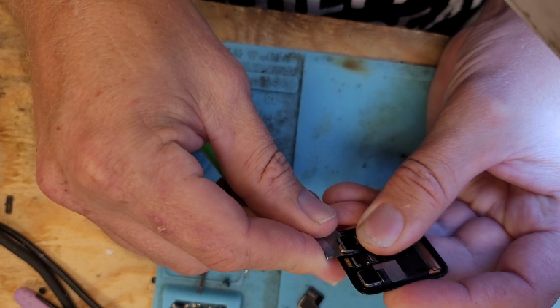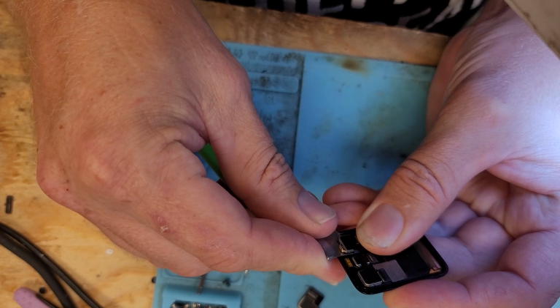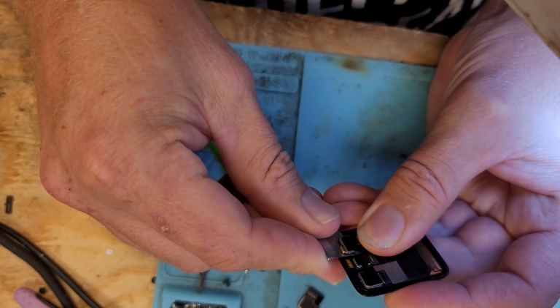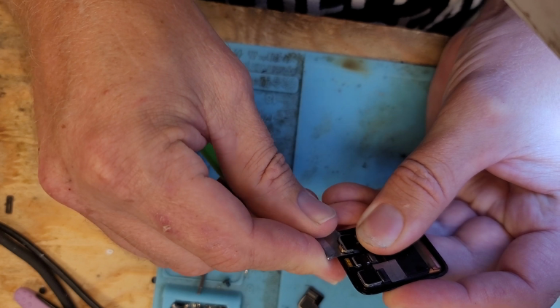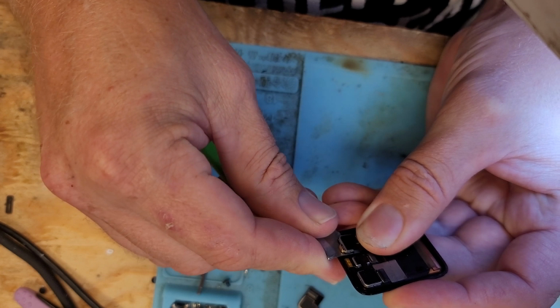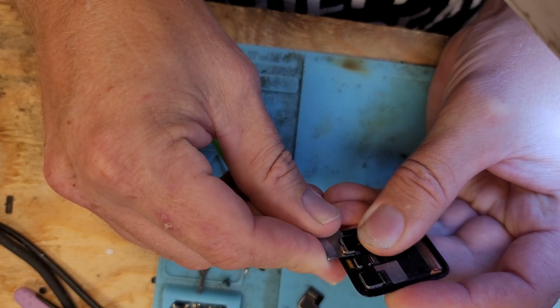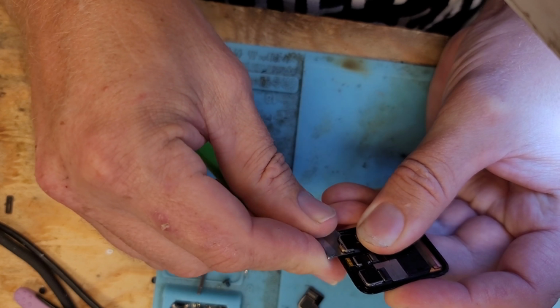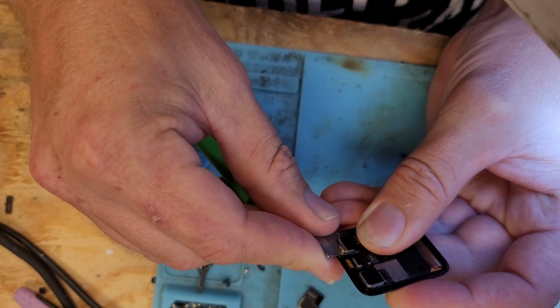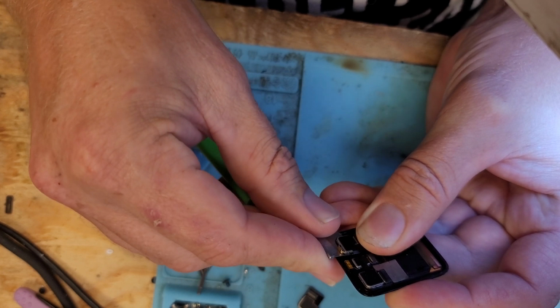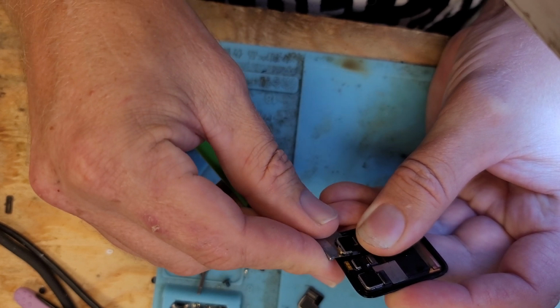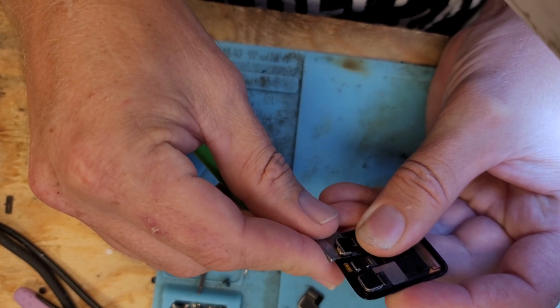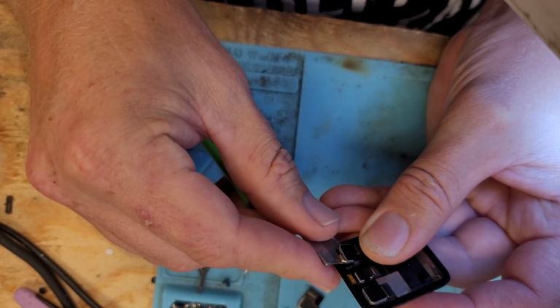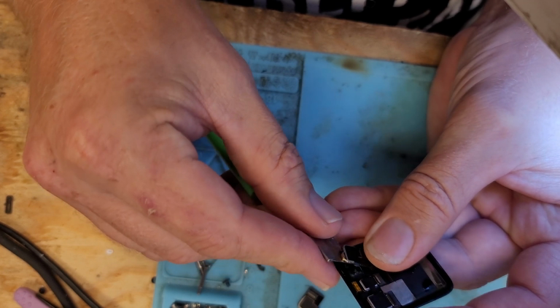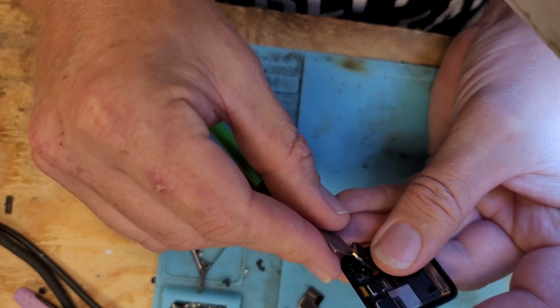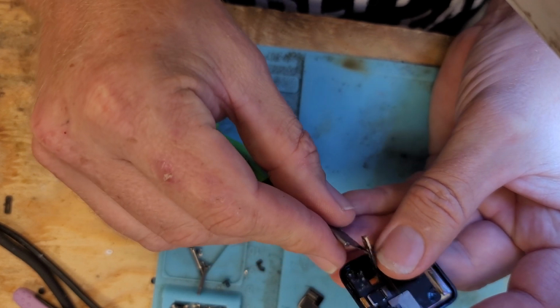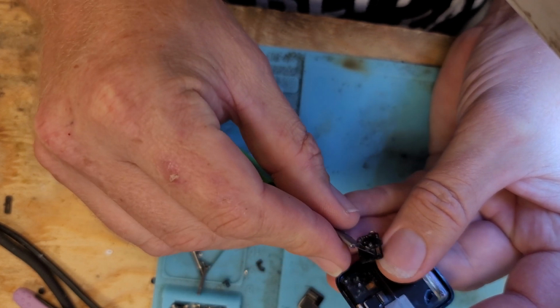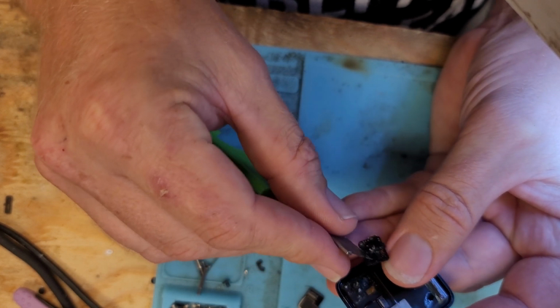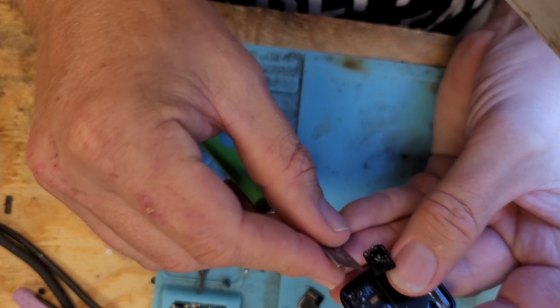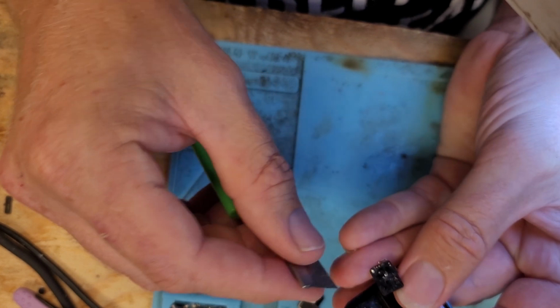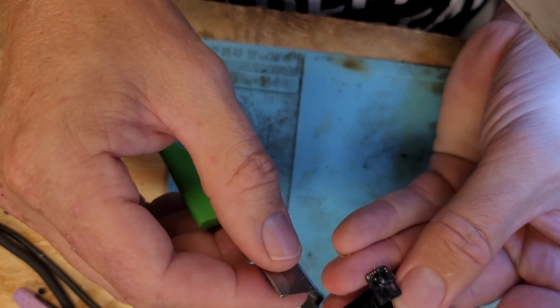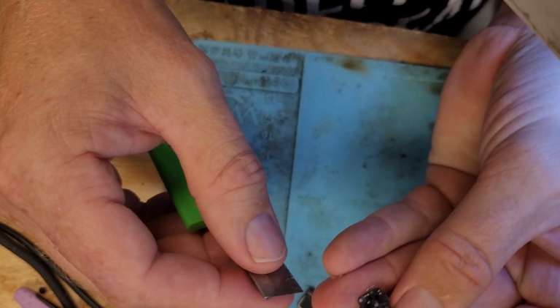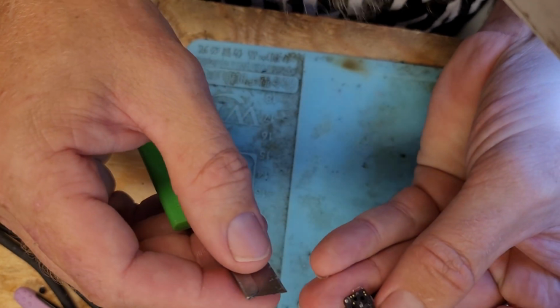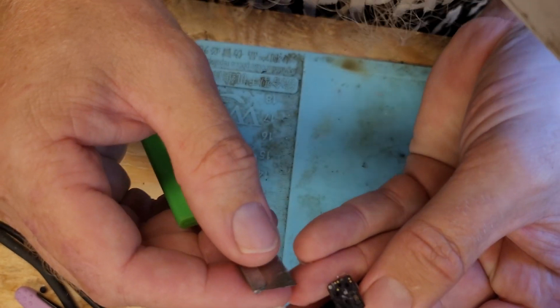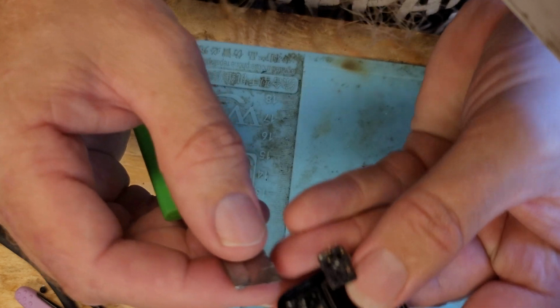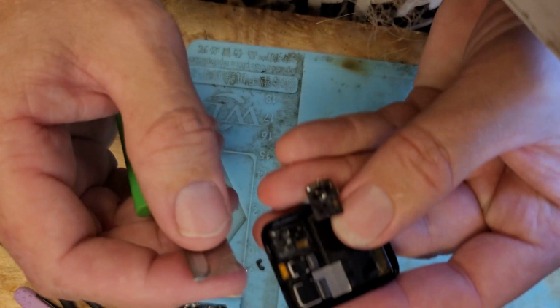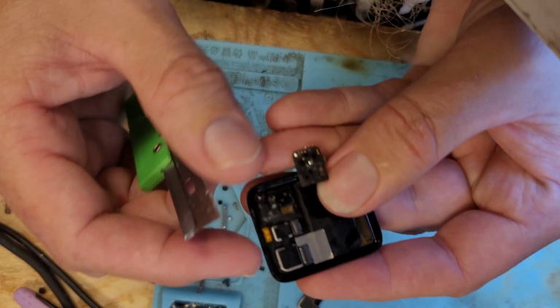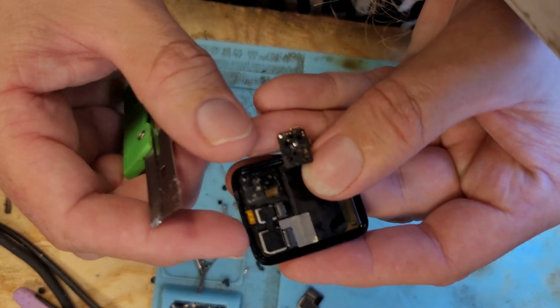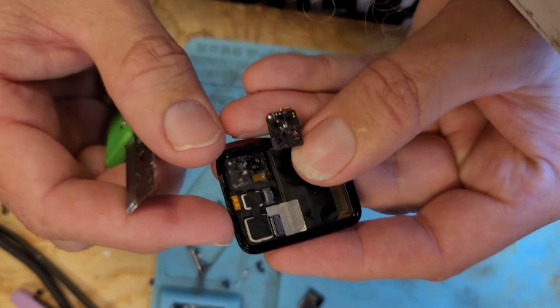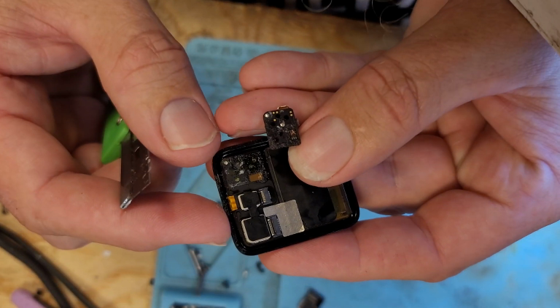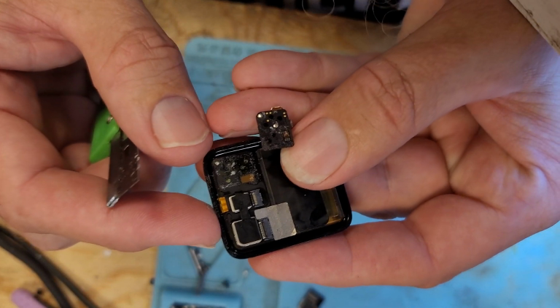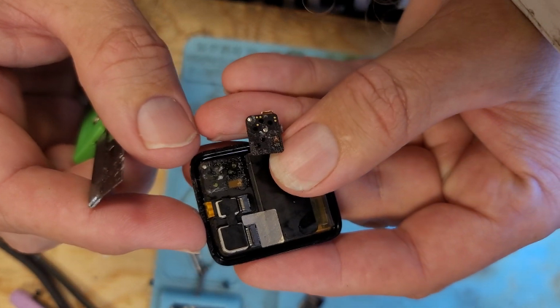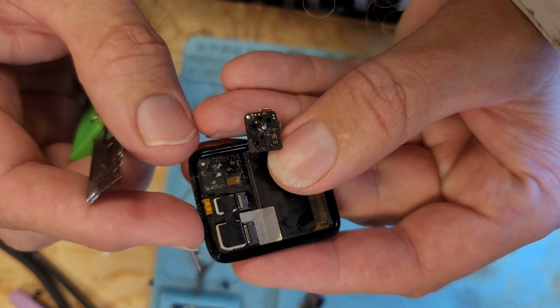And gently cut through that. That's what it looks like.